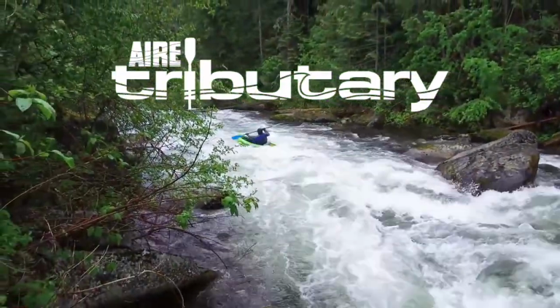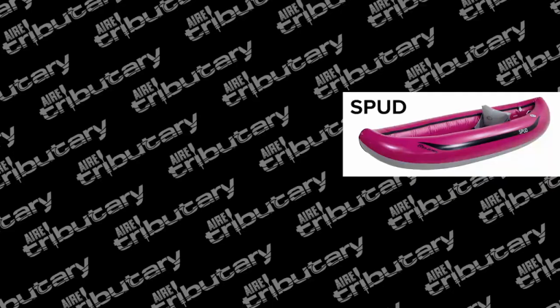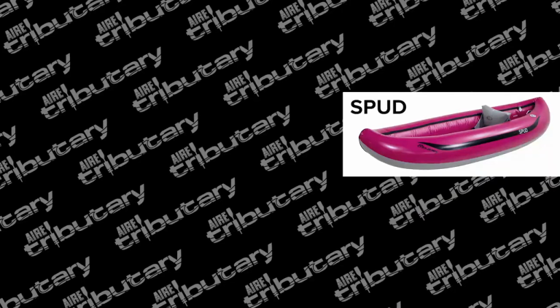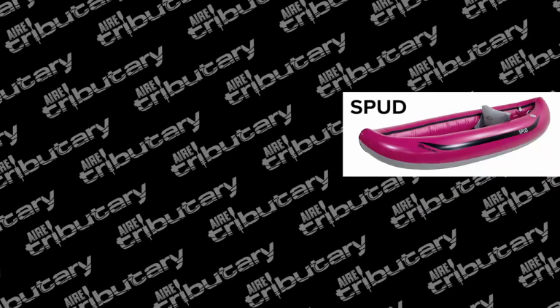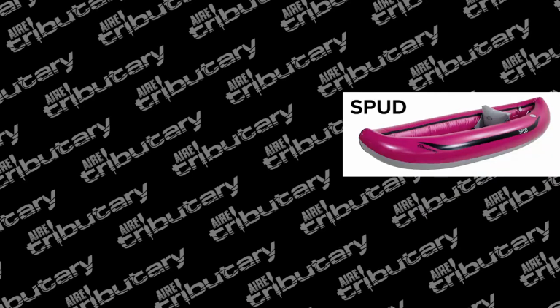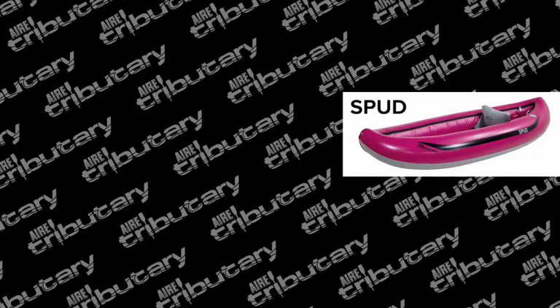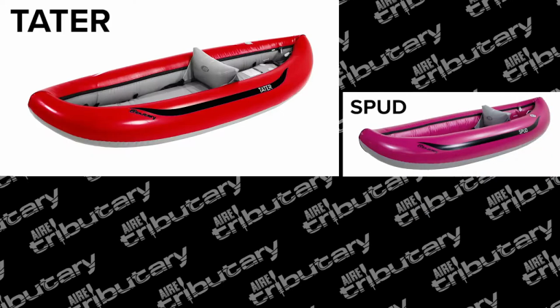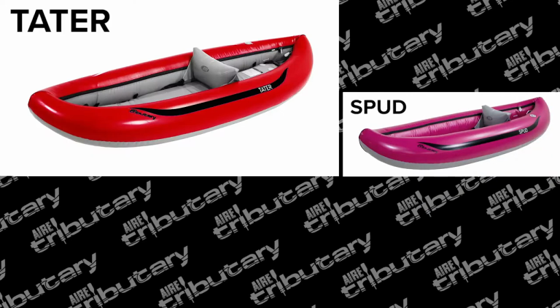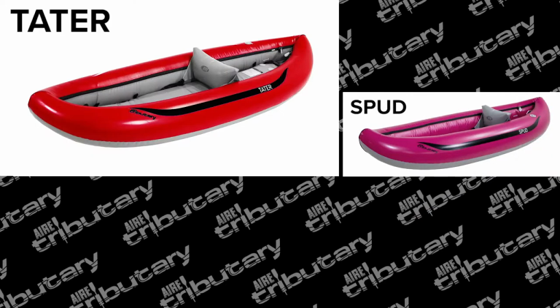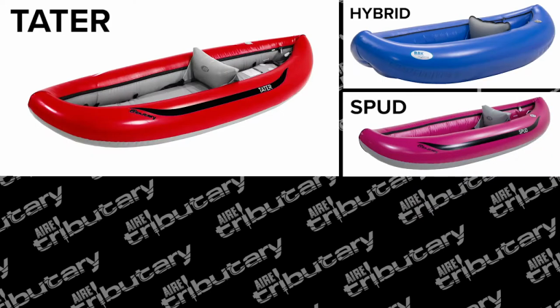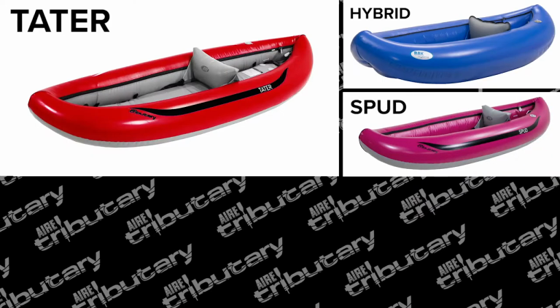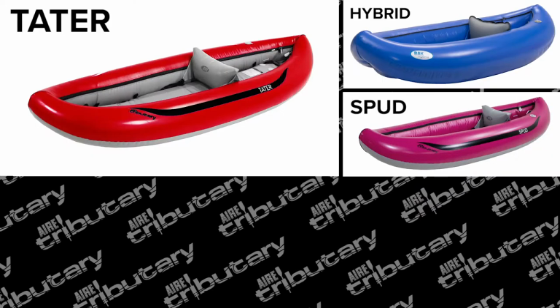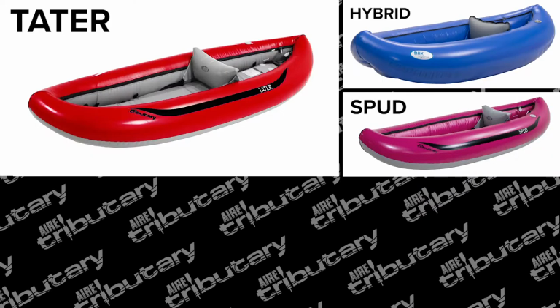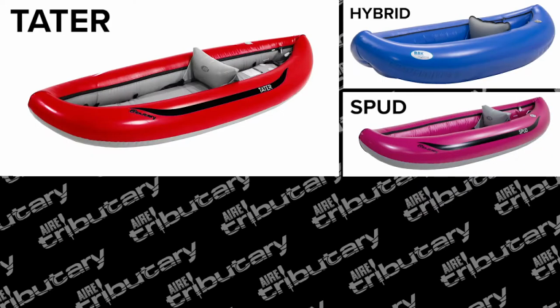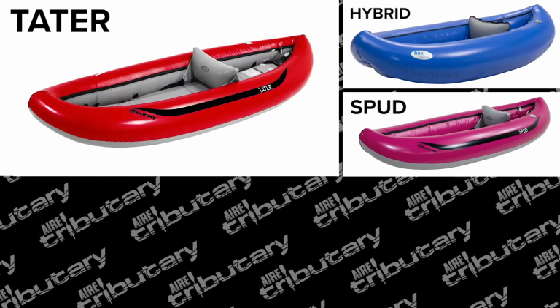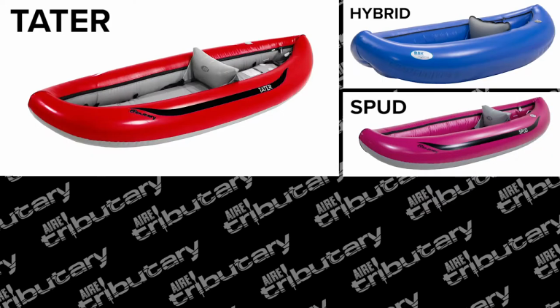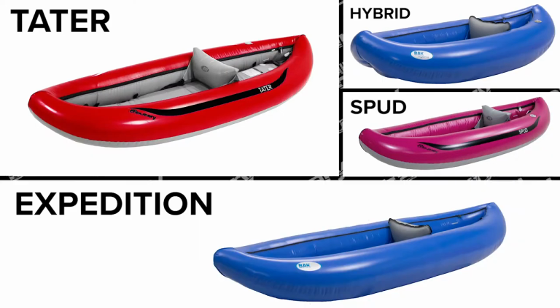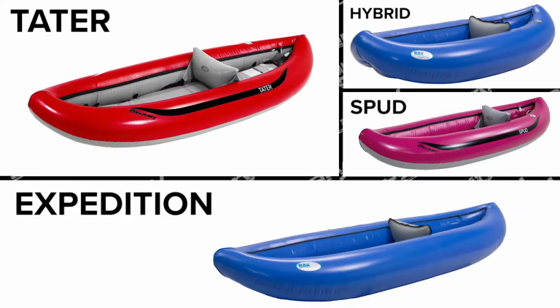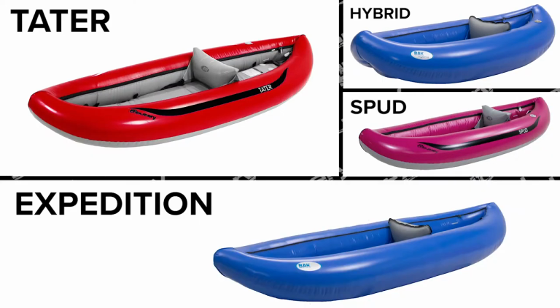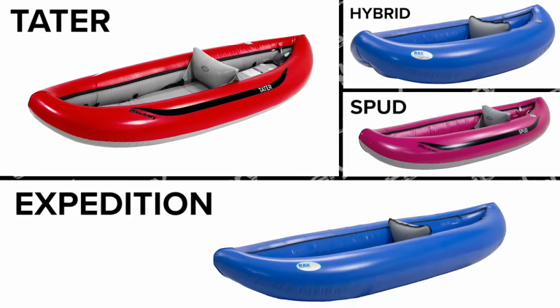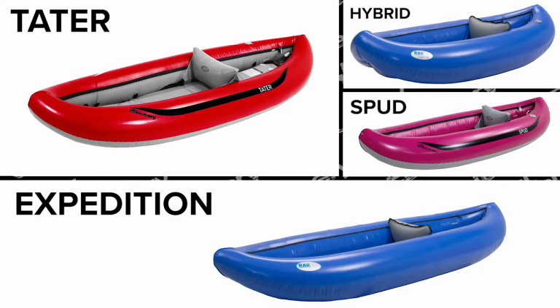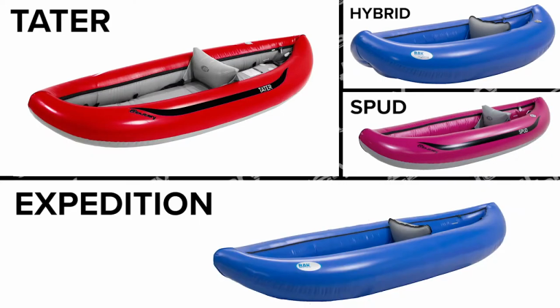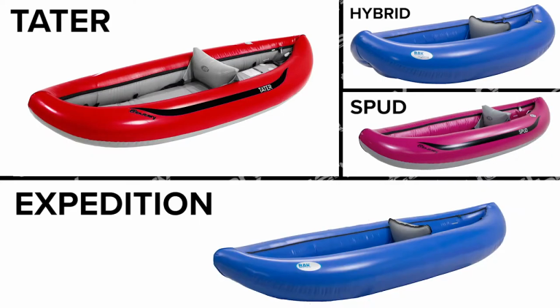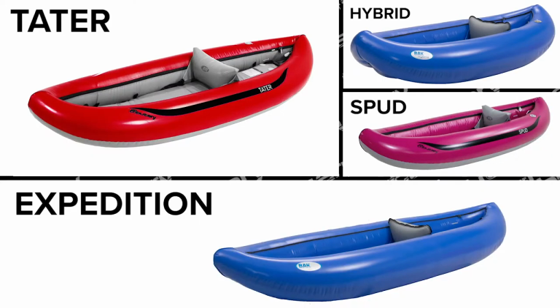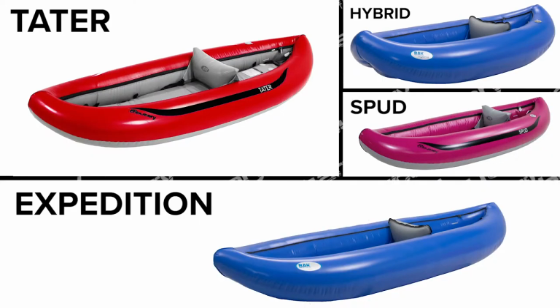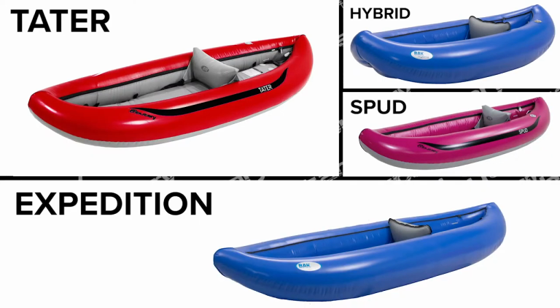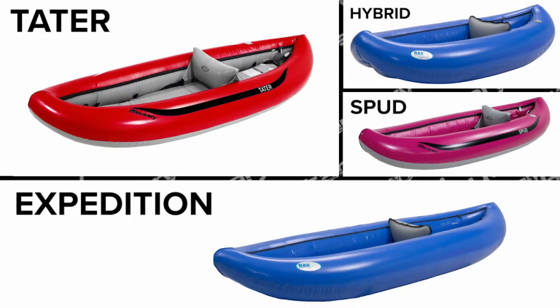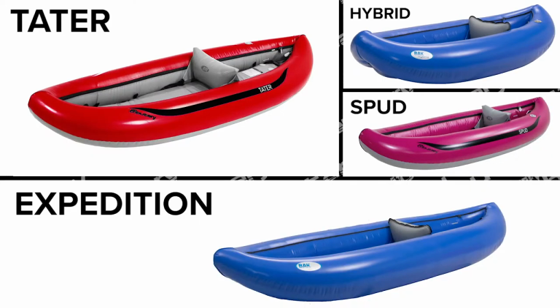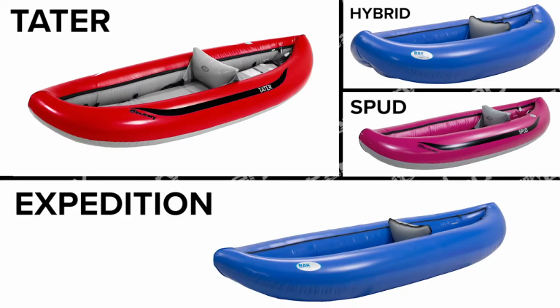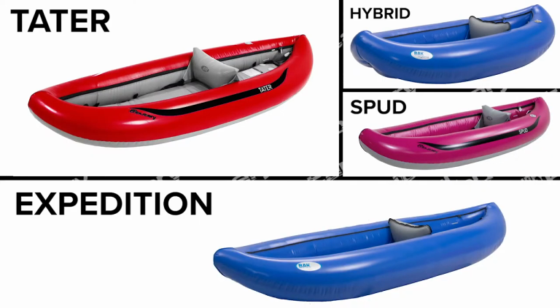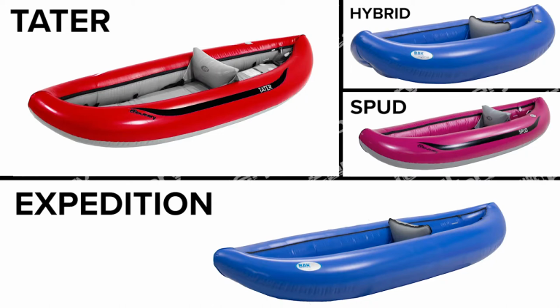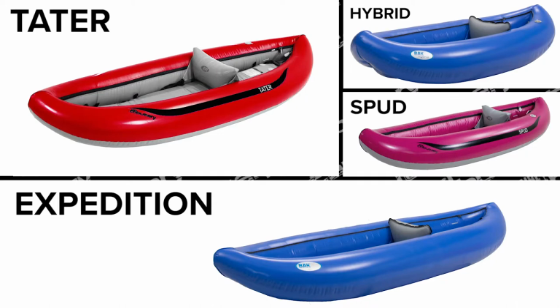The Spud, Tater, Backraft Hybrid, and Backraft Extradition have a unique one-piece air cell.